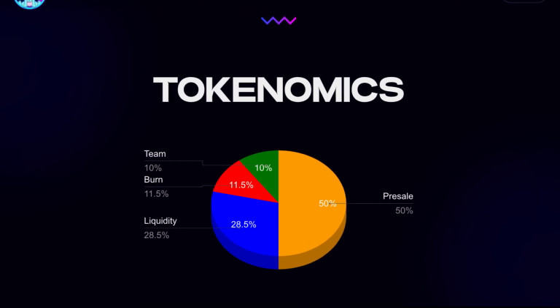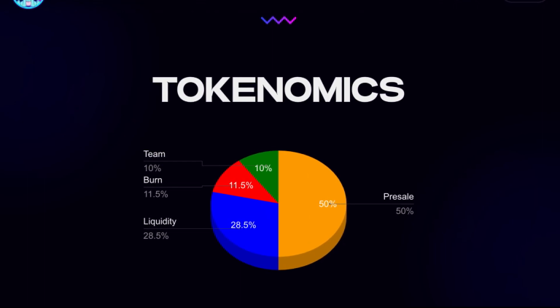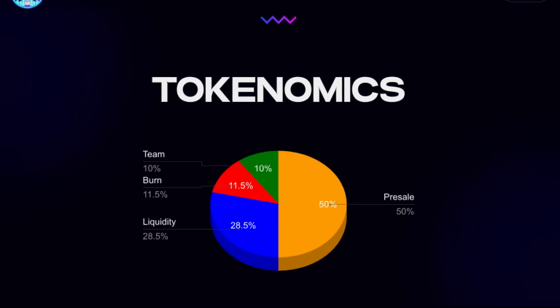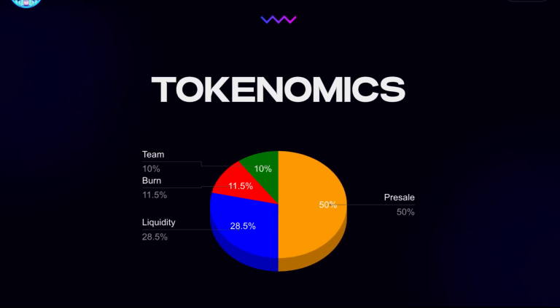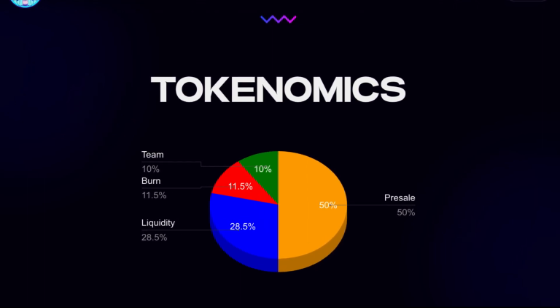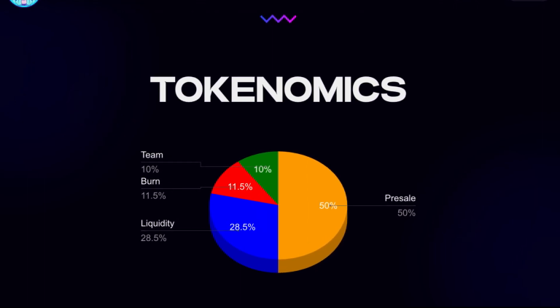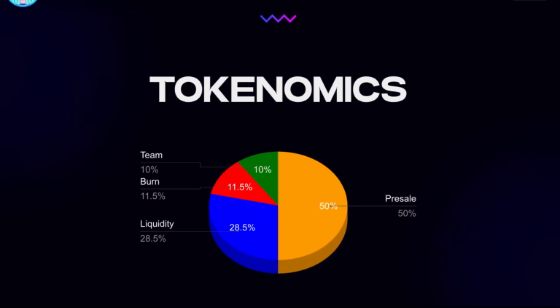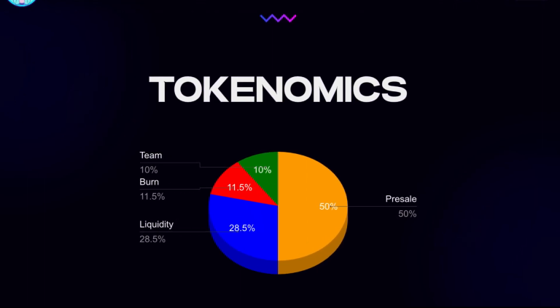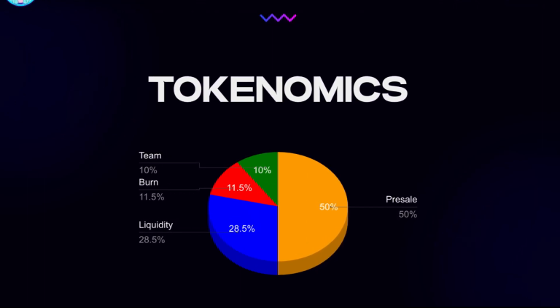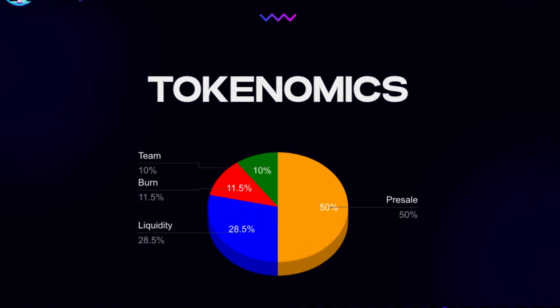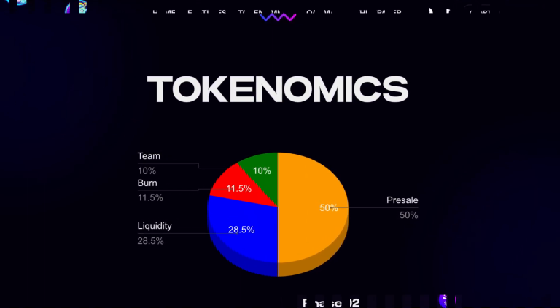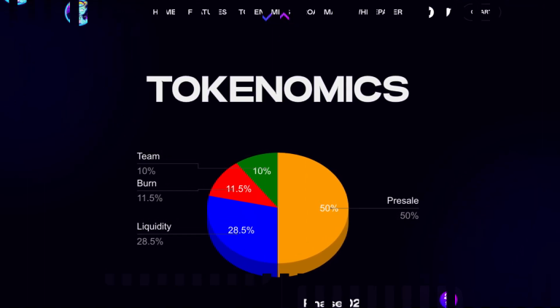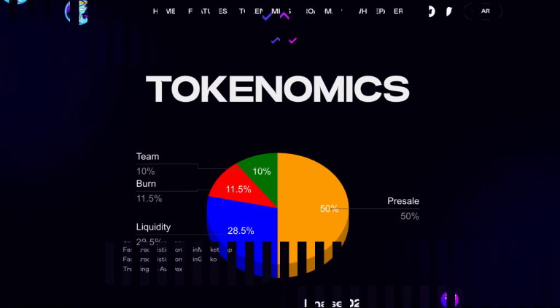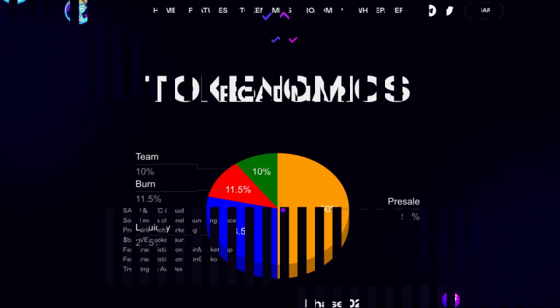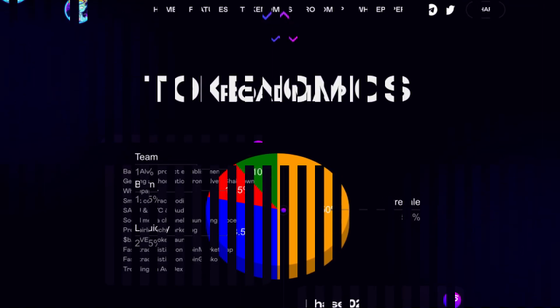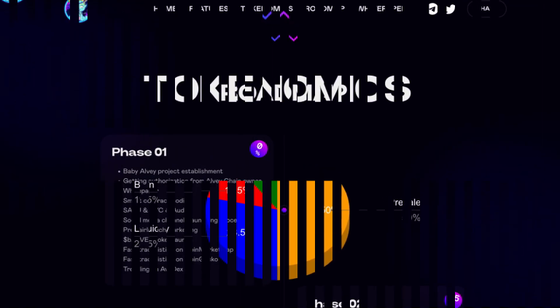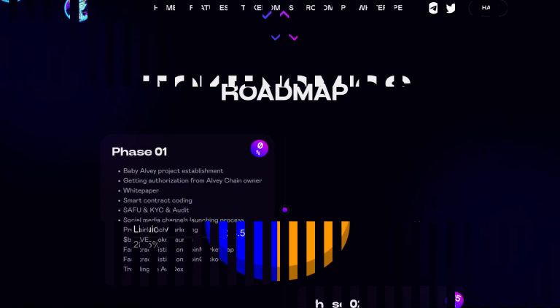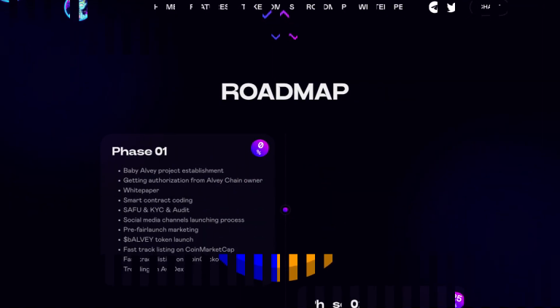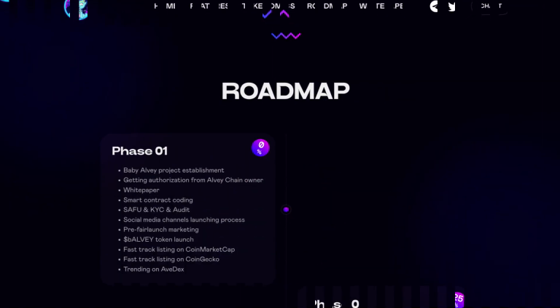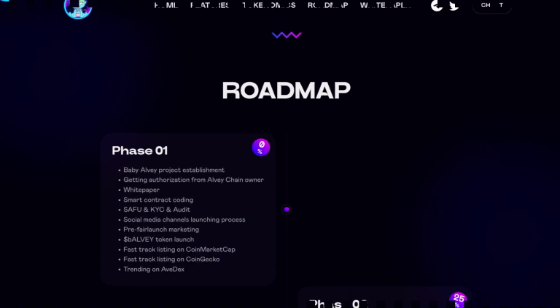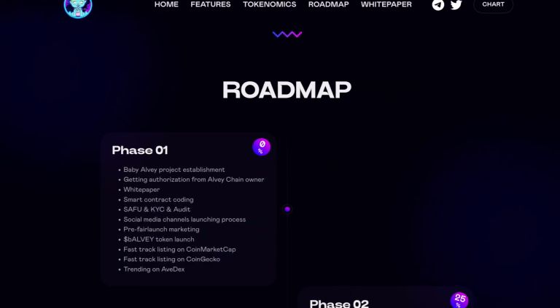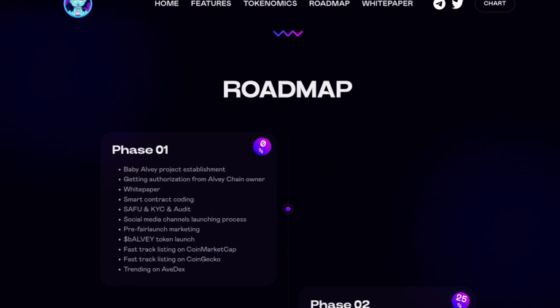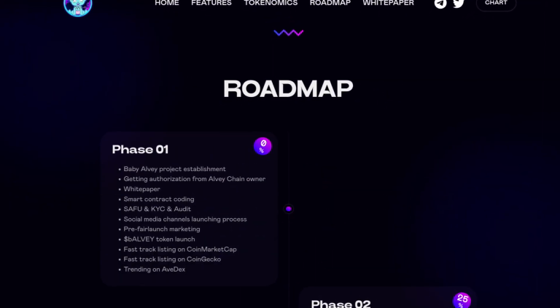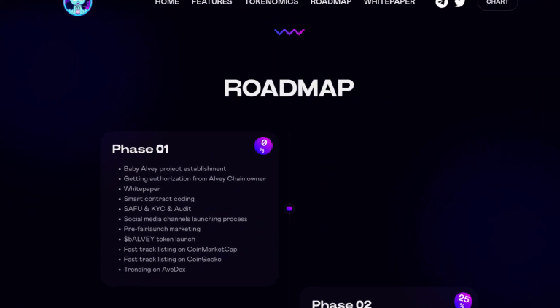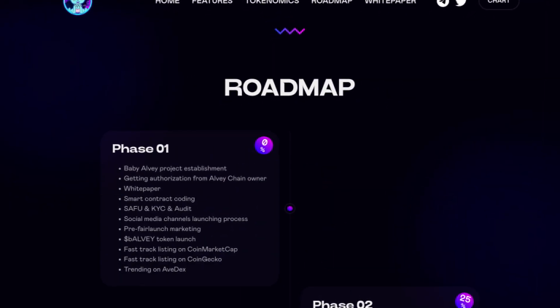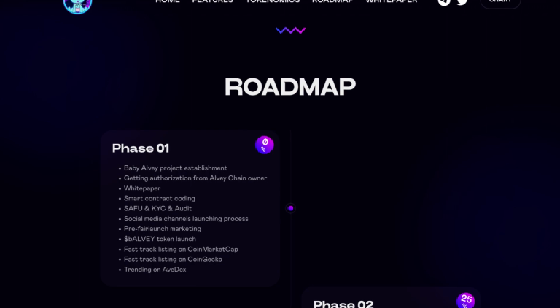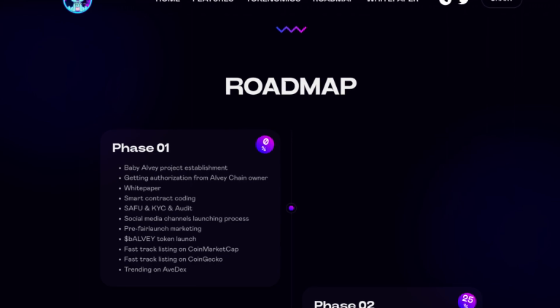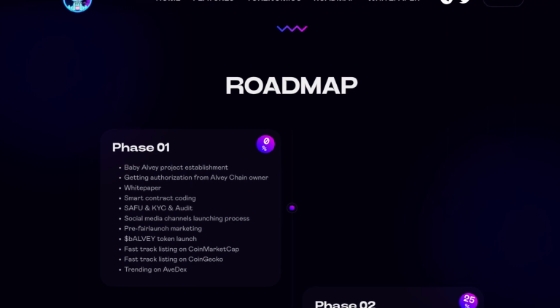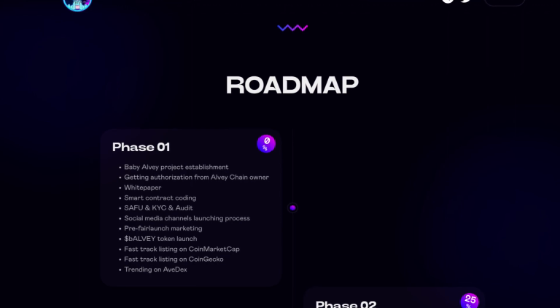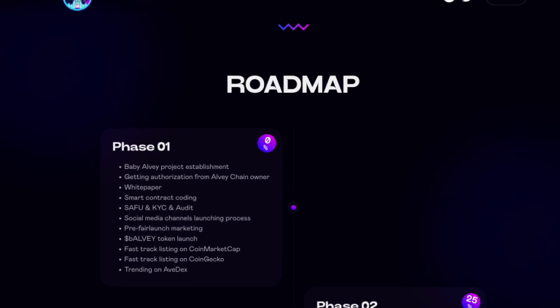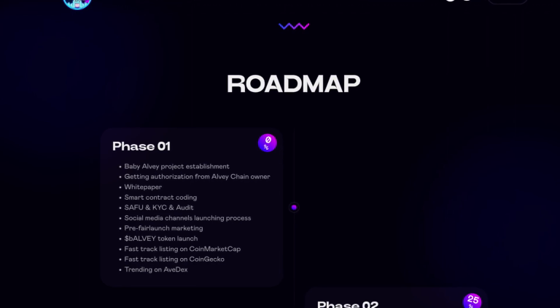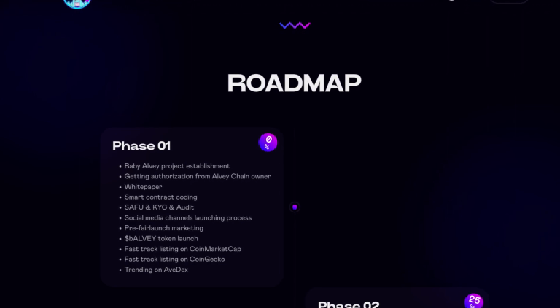Diving into the tokenomics: the total supply will be 100 billion. Liquidity will be 28.5%, the team will be 10%, the burn 11%, and 50% will go to the pre-sale.